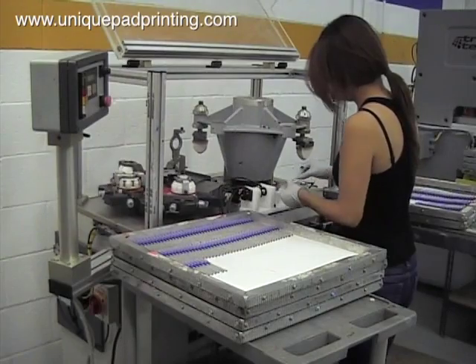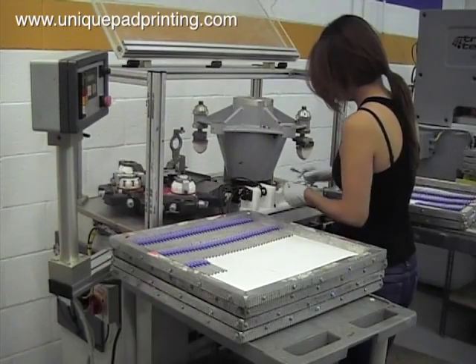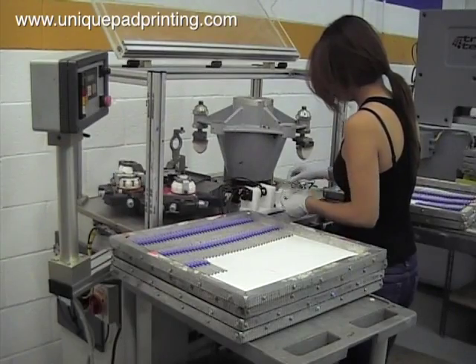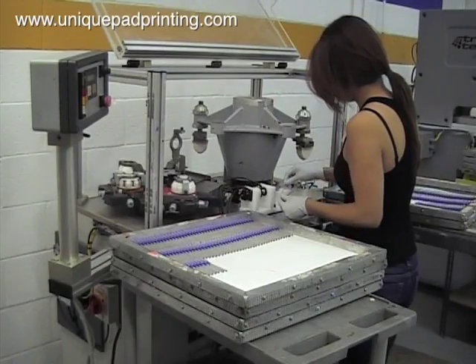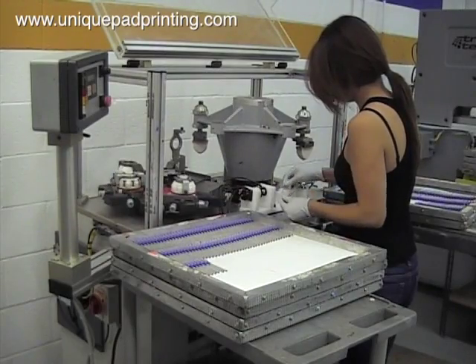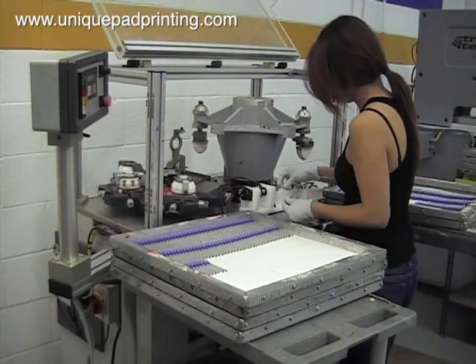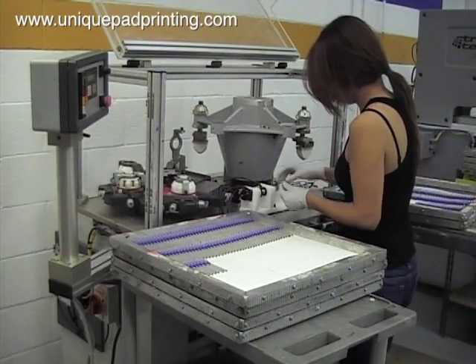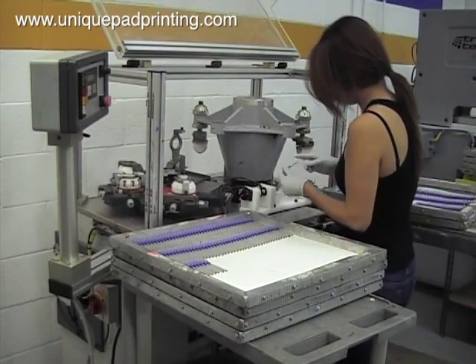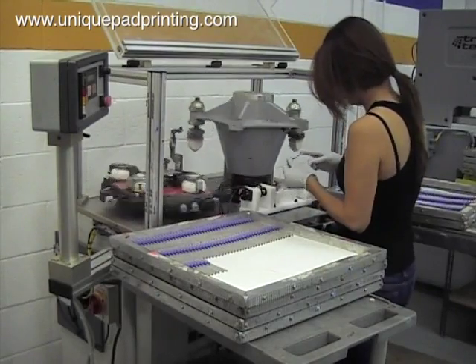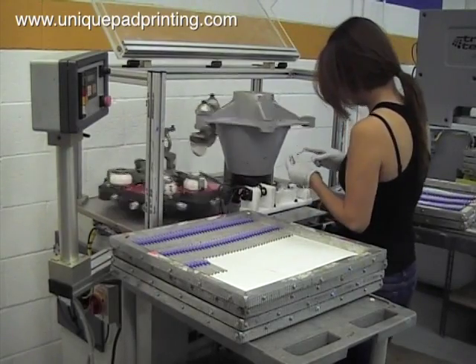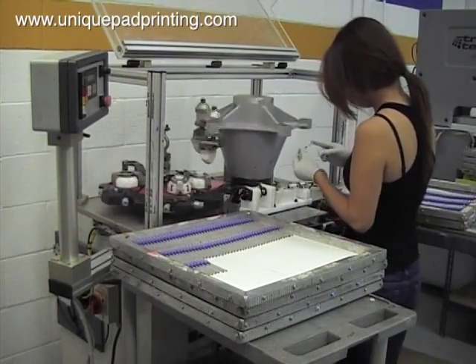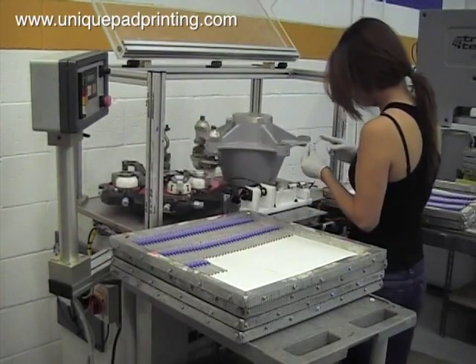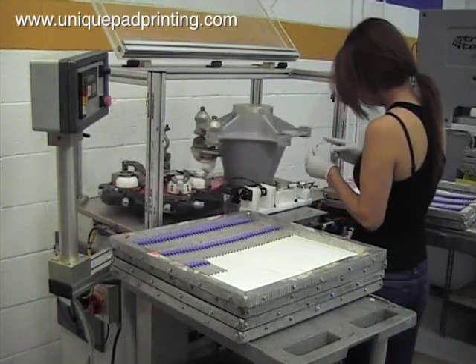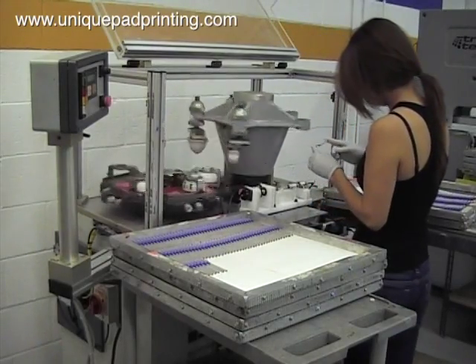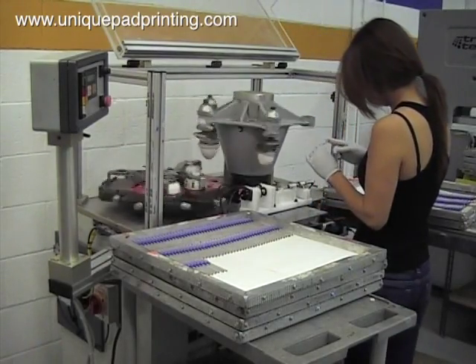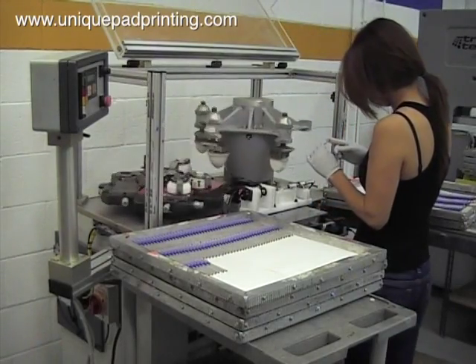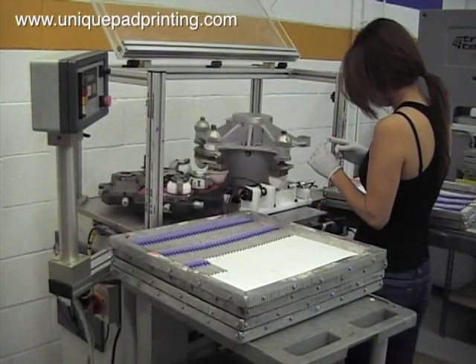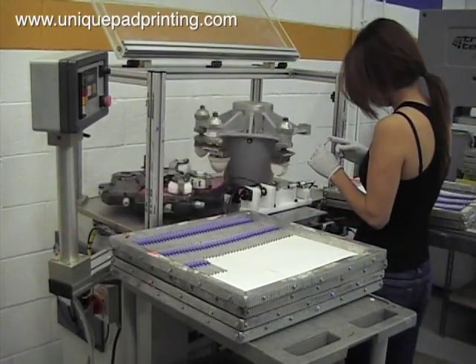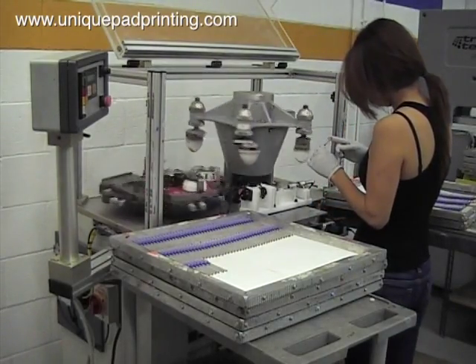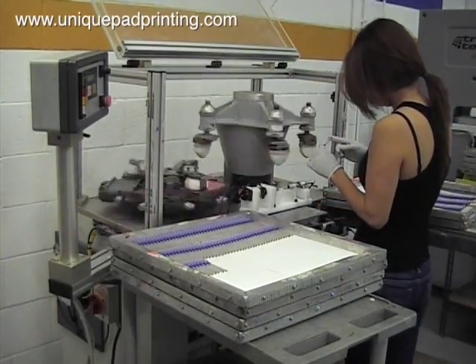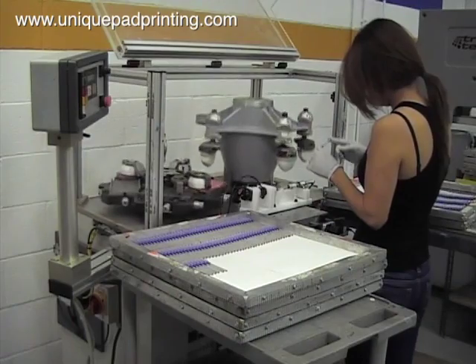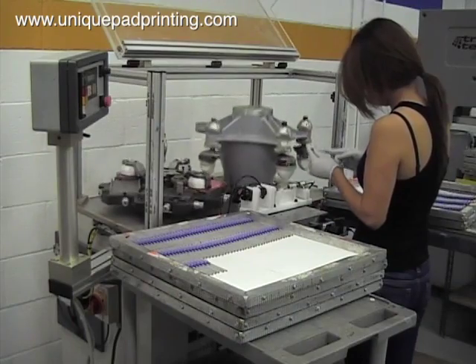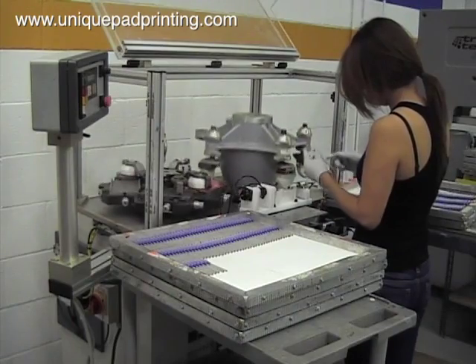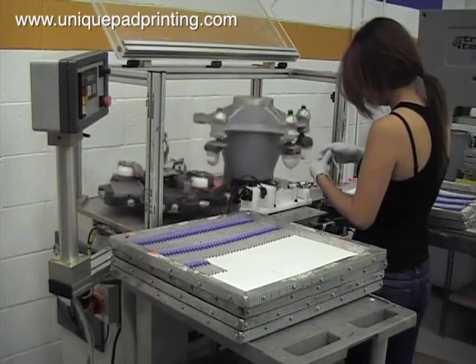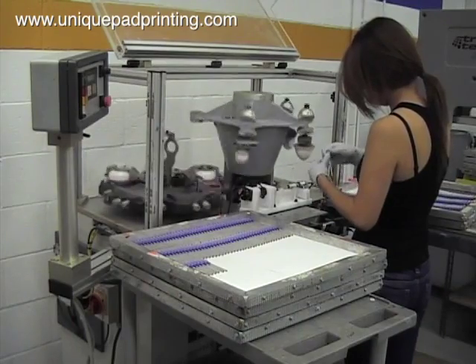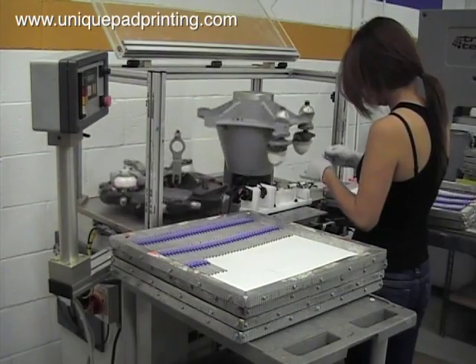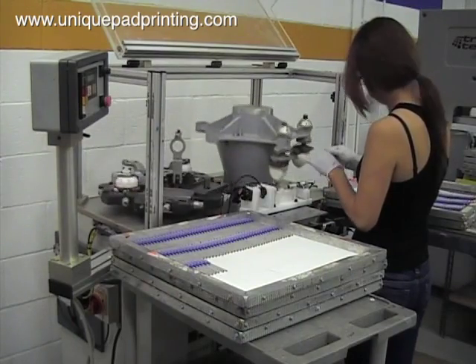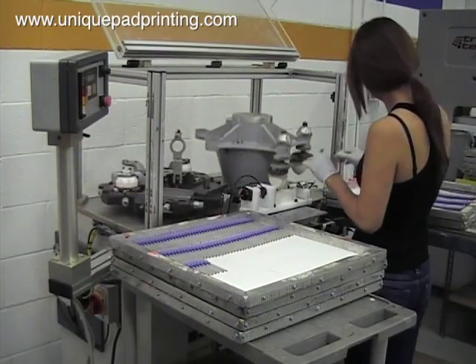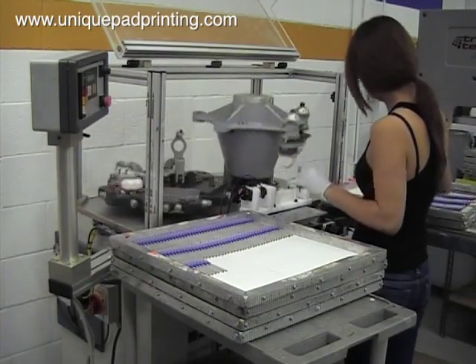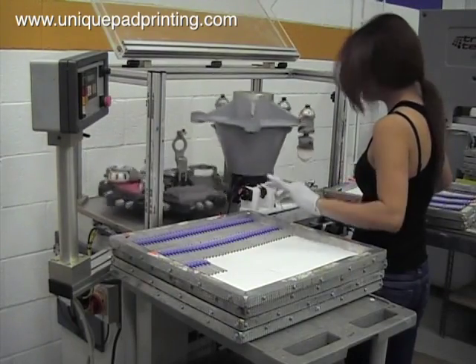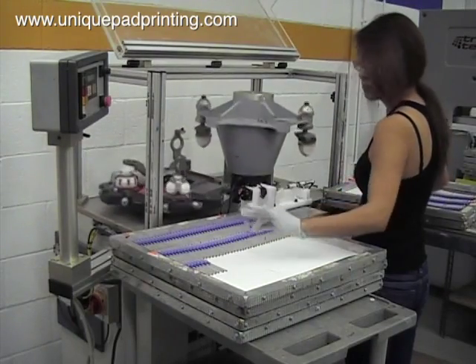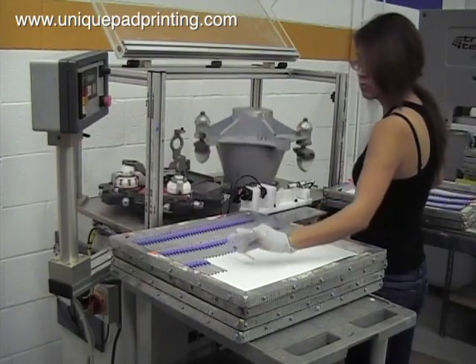Welcome to UniquePadPrinting.com. In this video we will highlight Unique's creative tooling design.